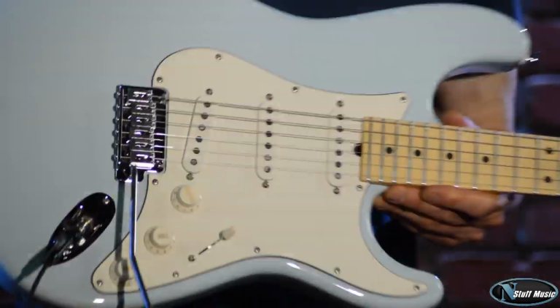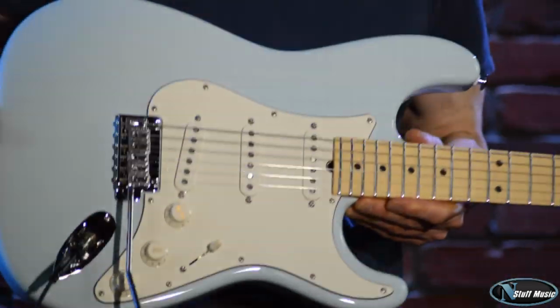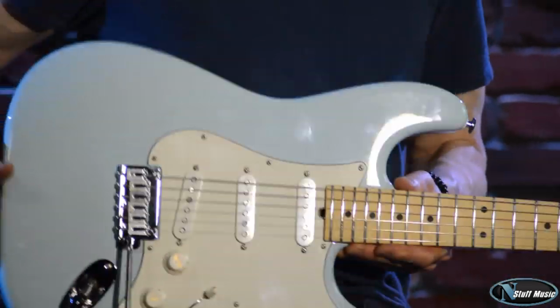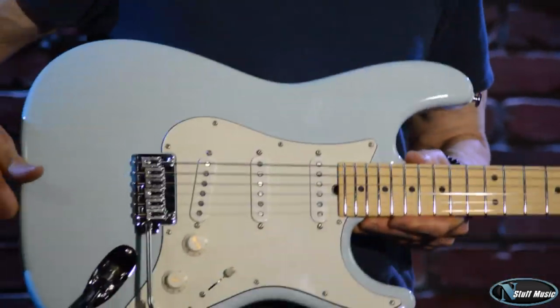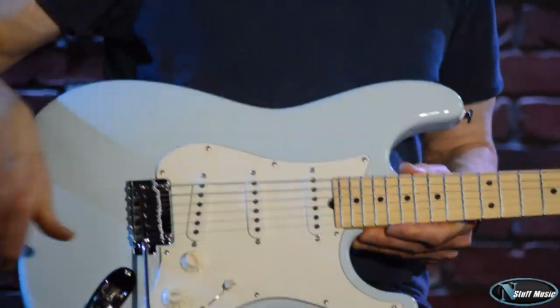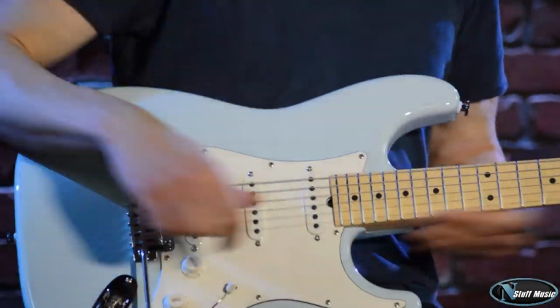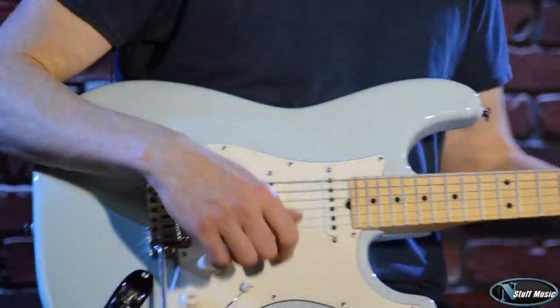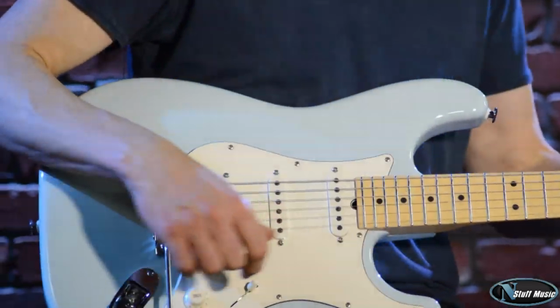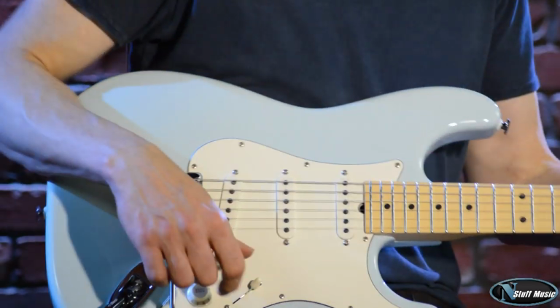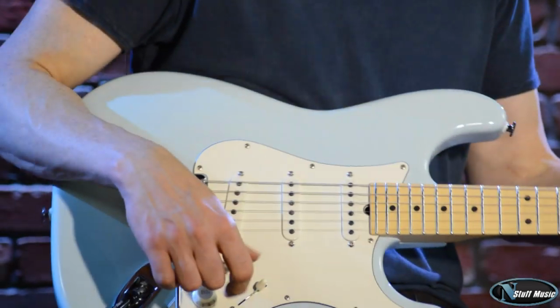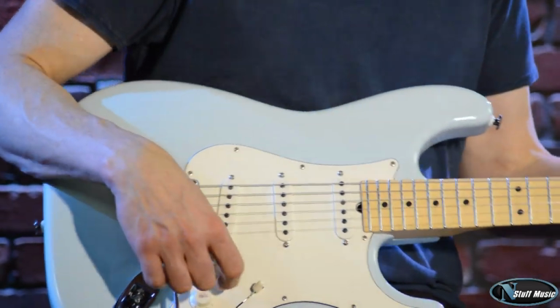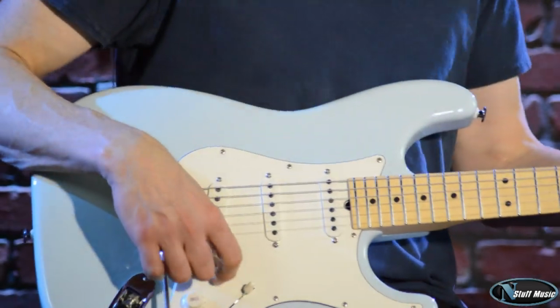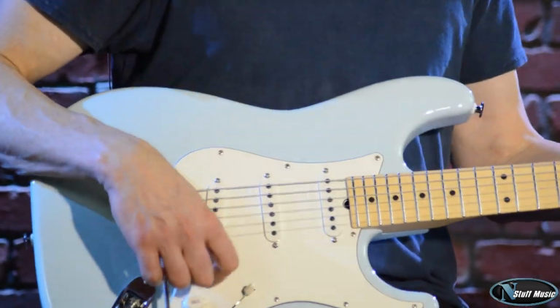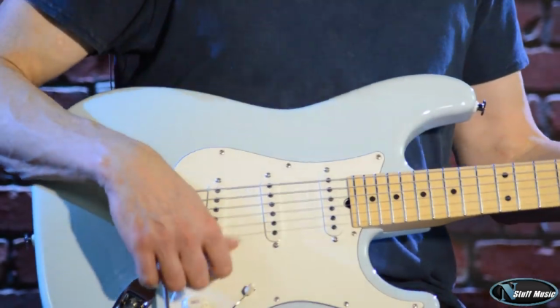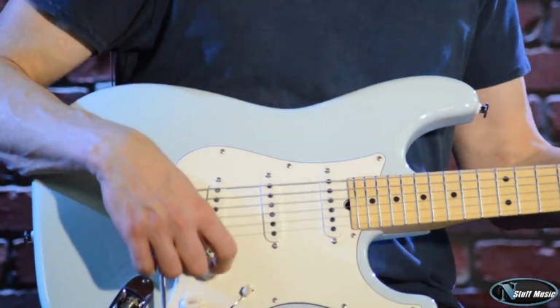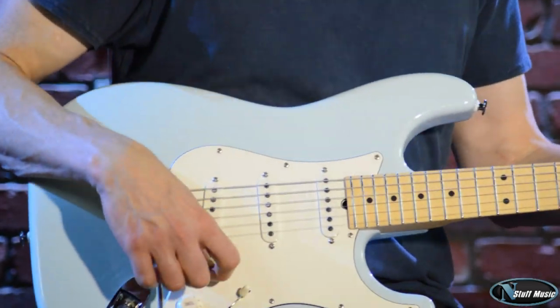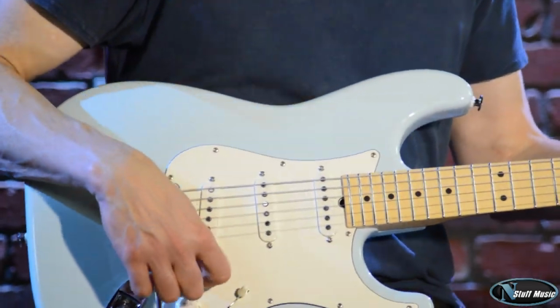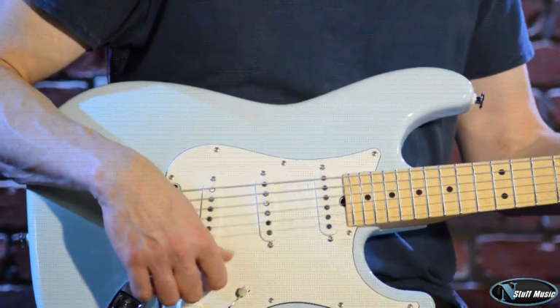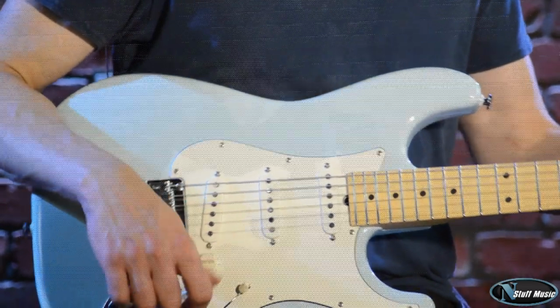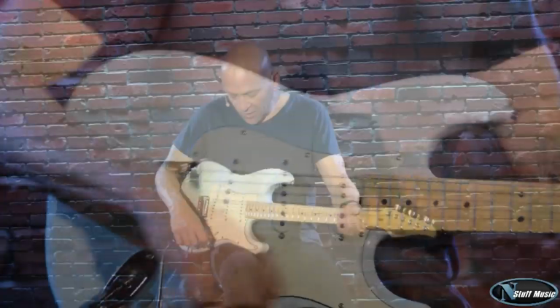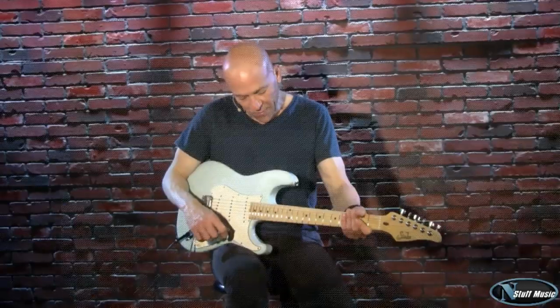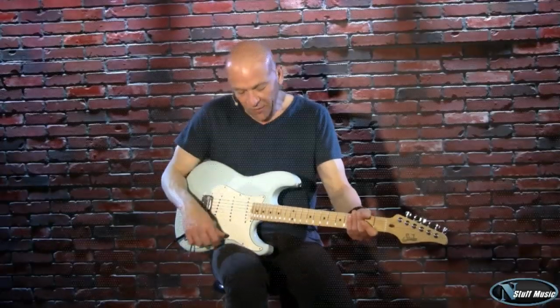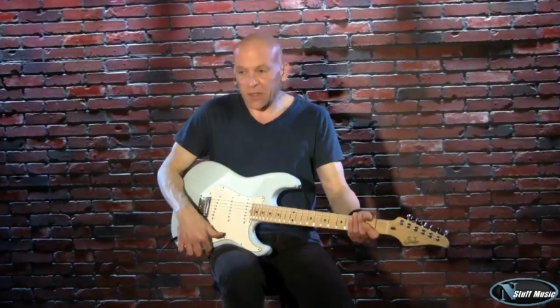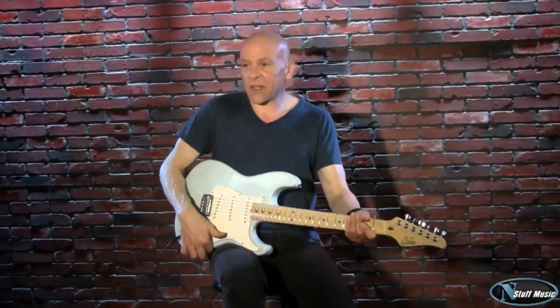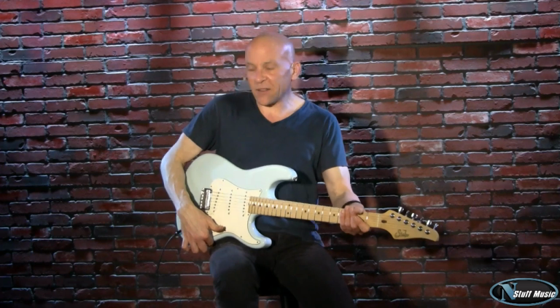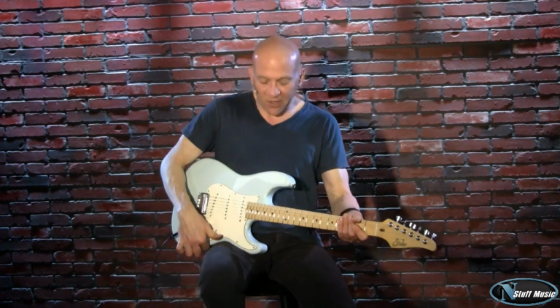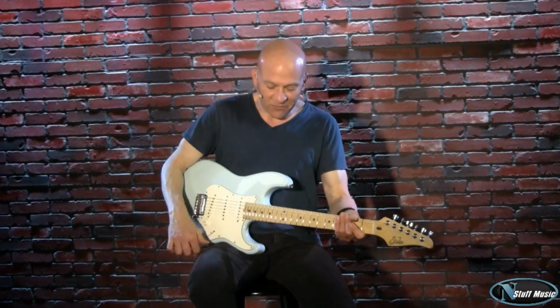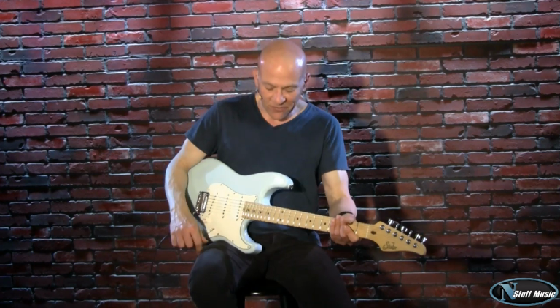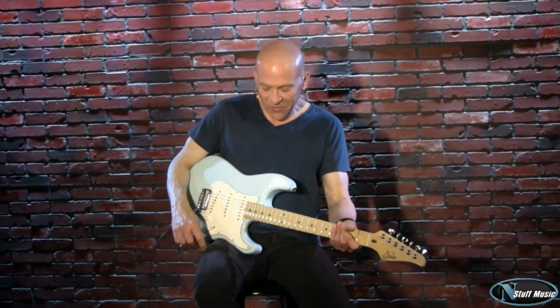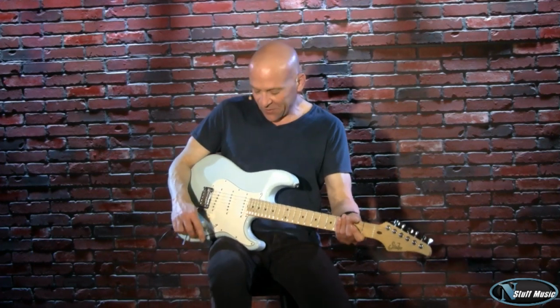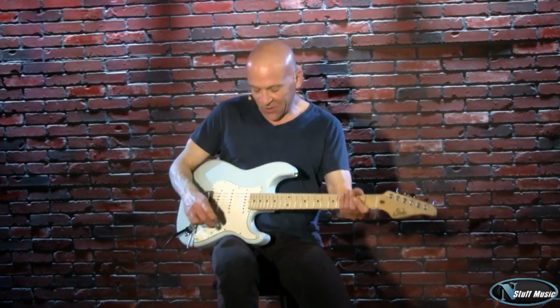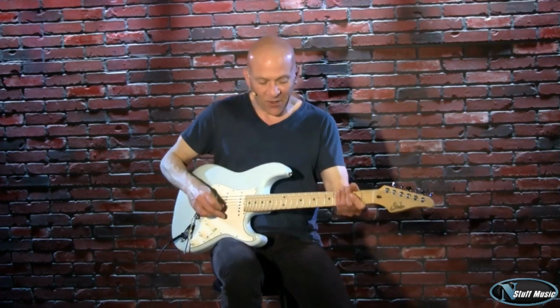Really incredible instrument. So, let me give you some sounds here.